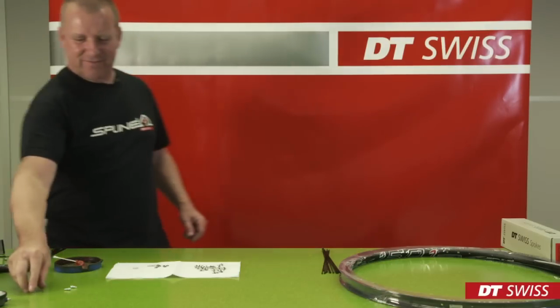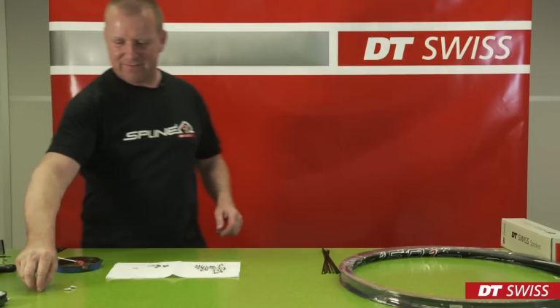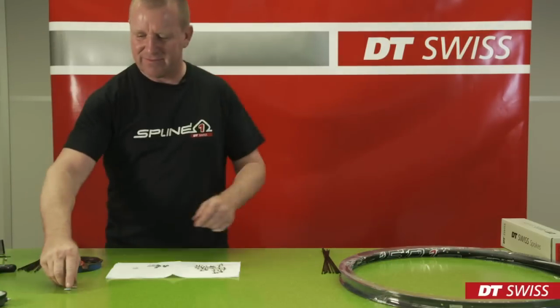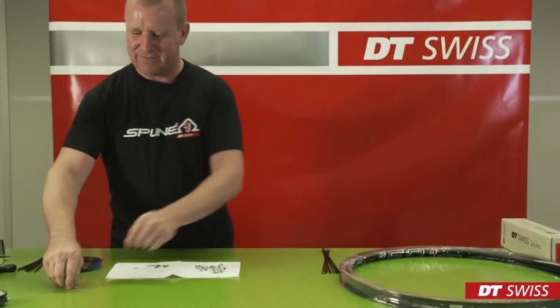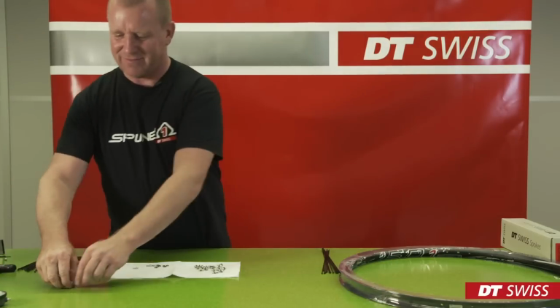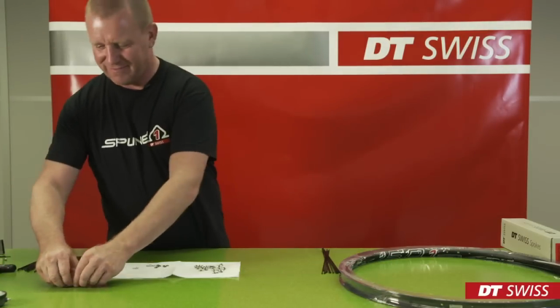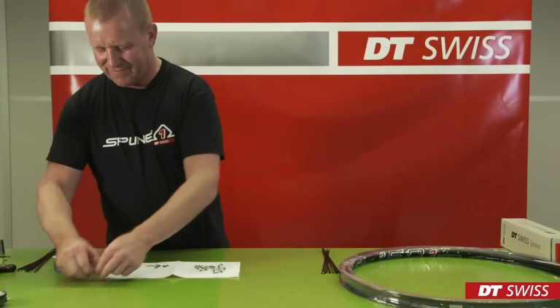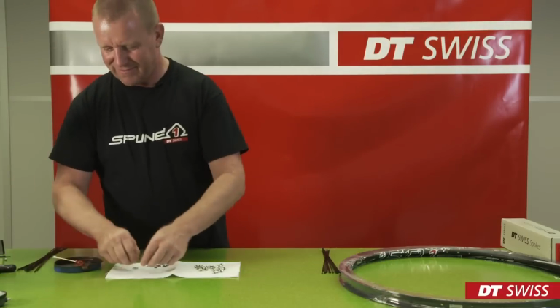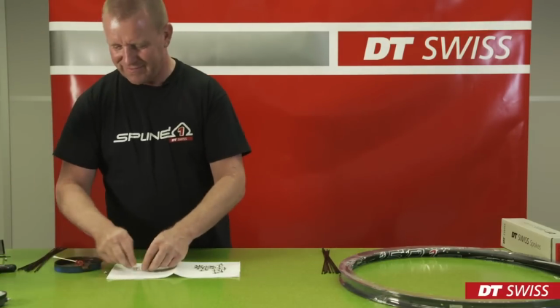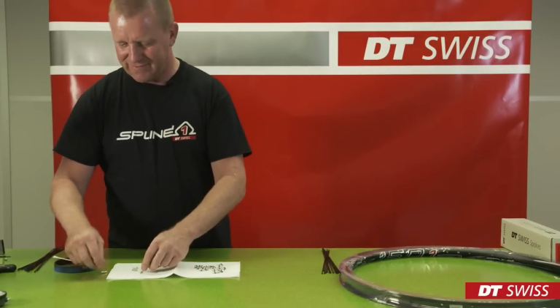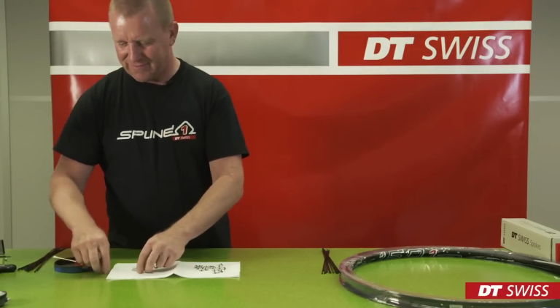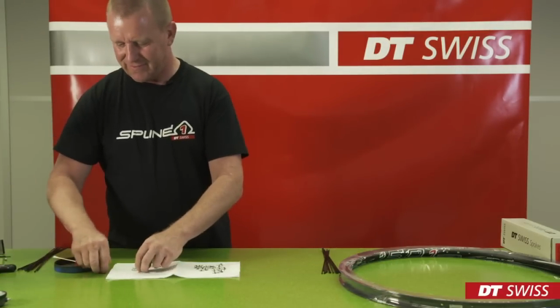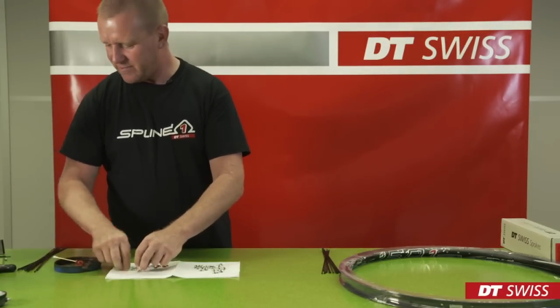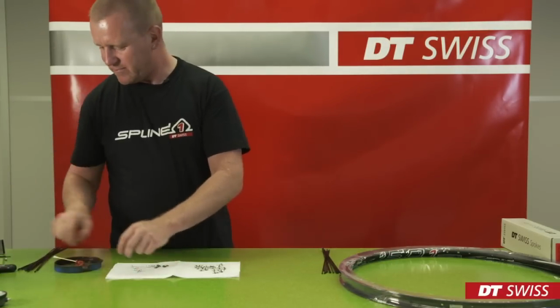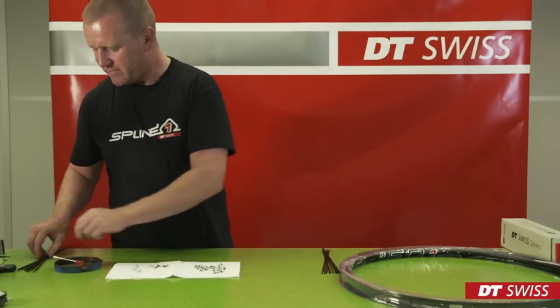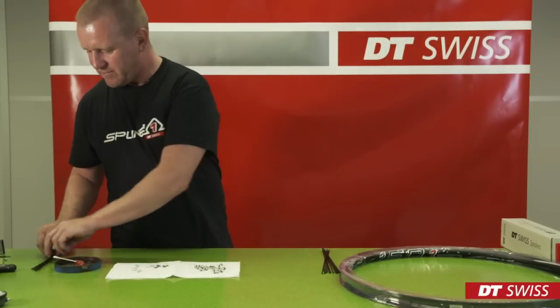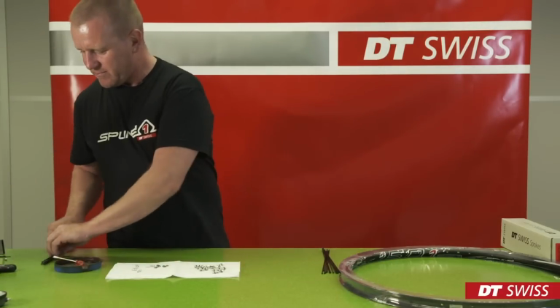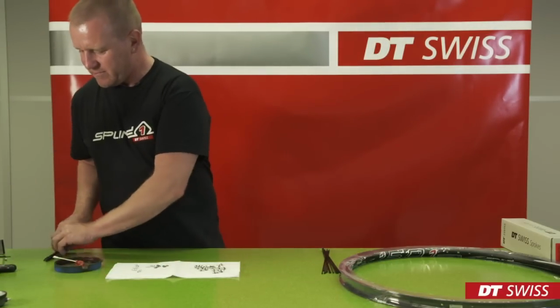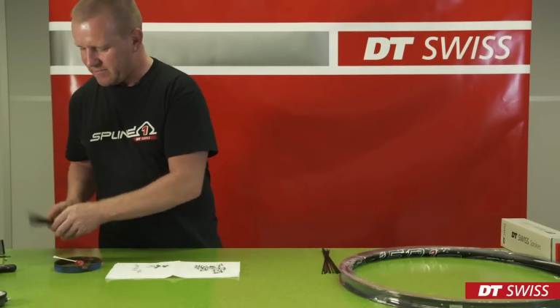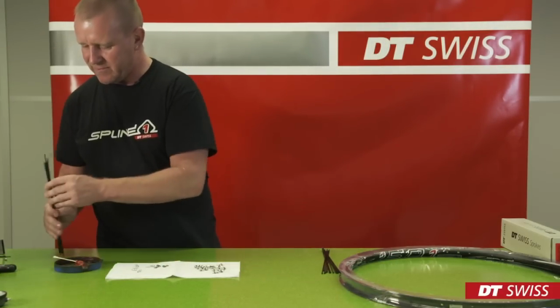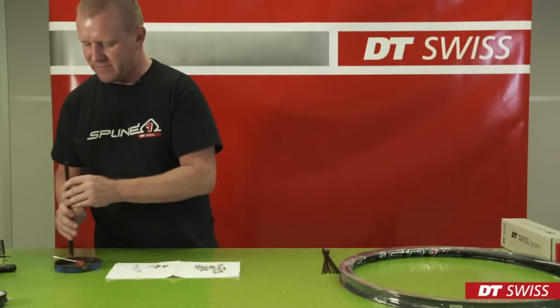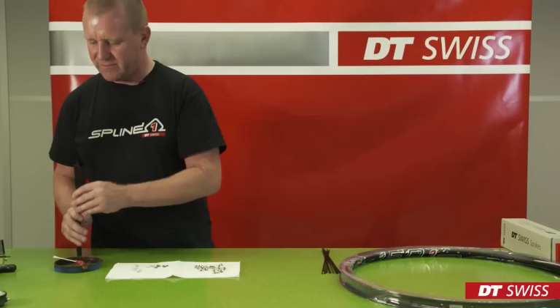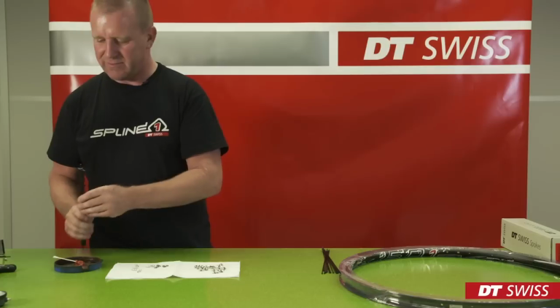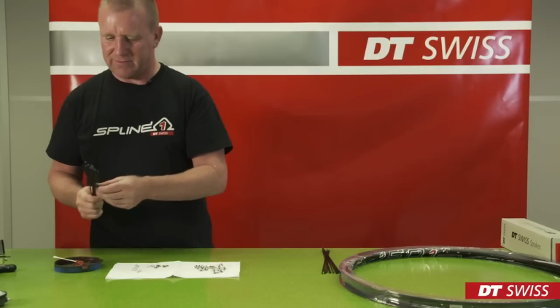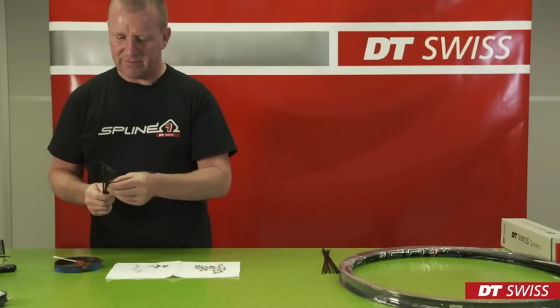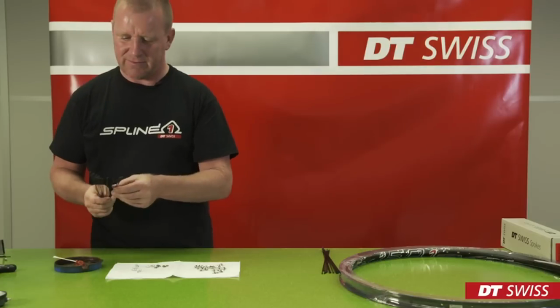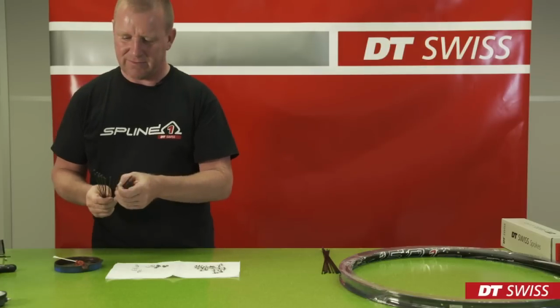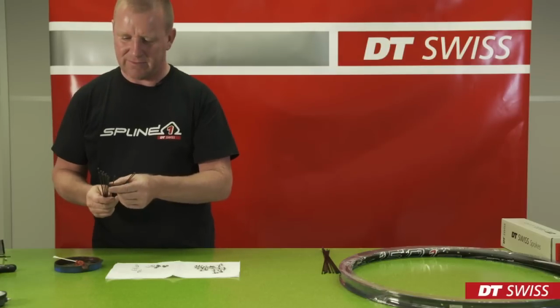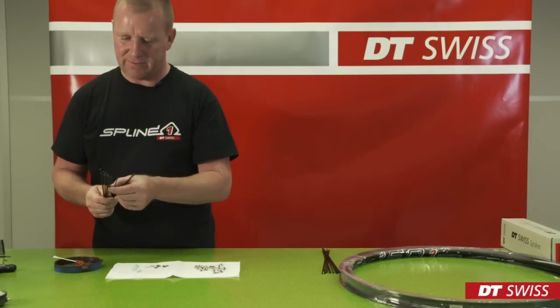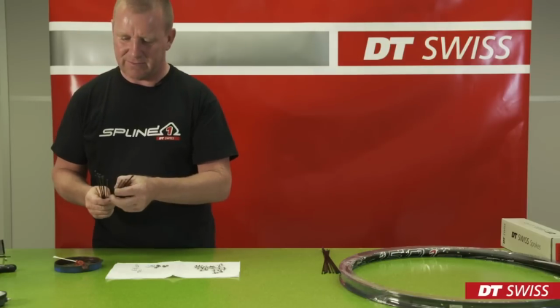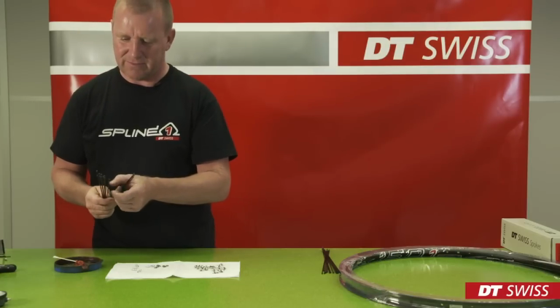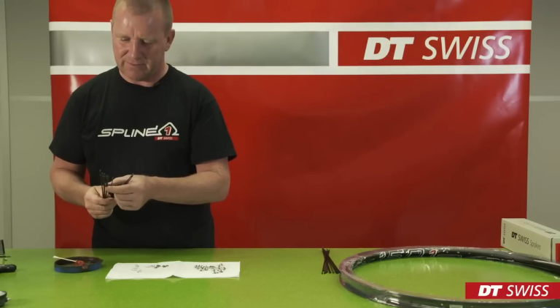Hello. In this video, you will see how to build and true a DT Swiss Blind 1.